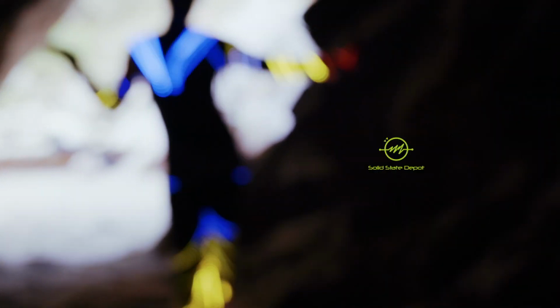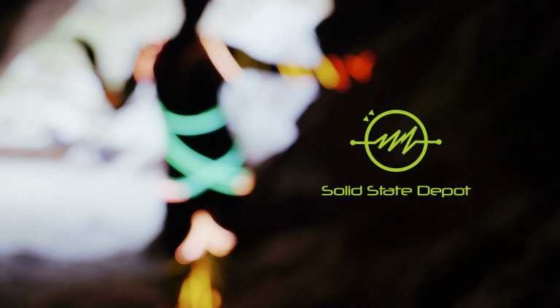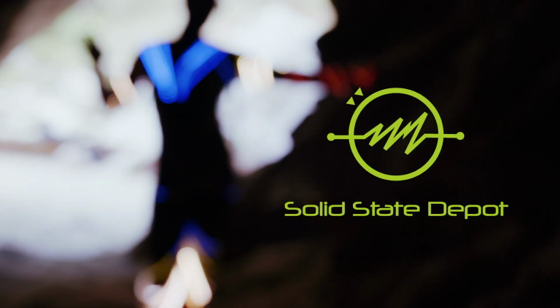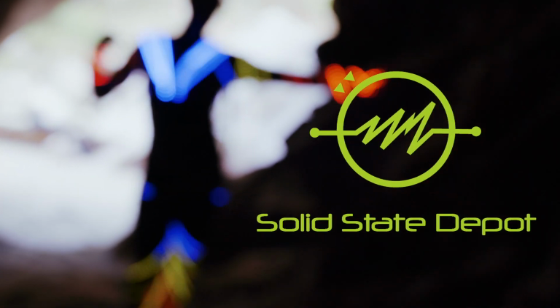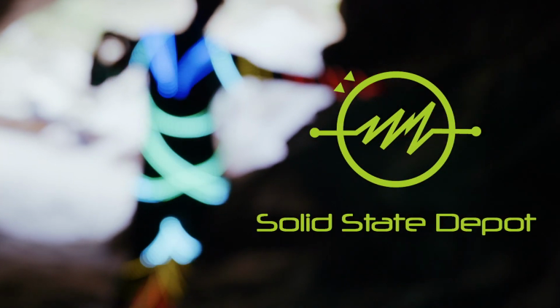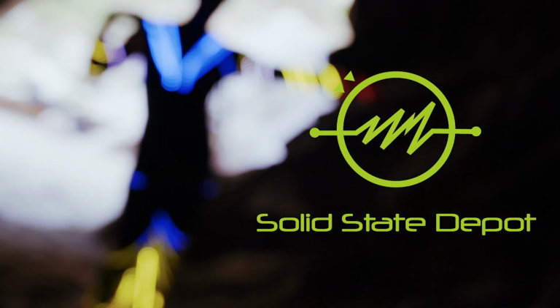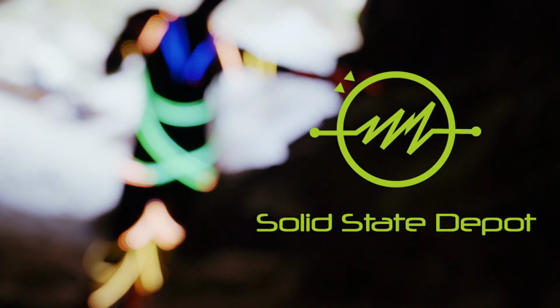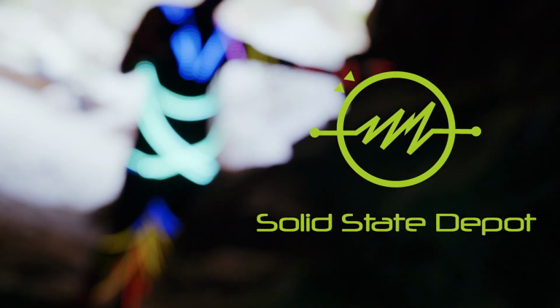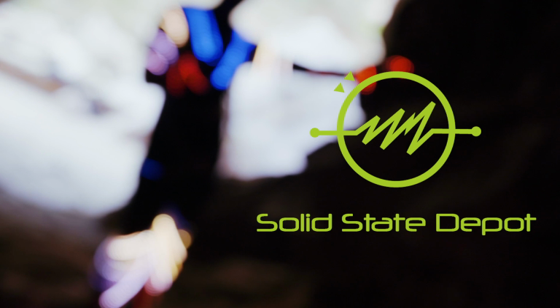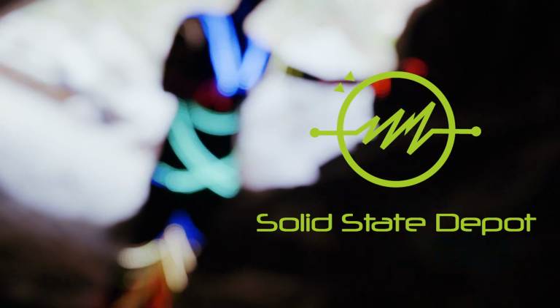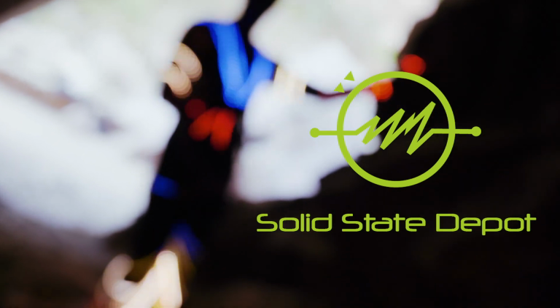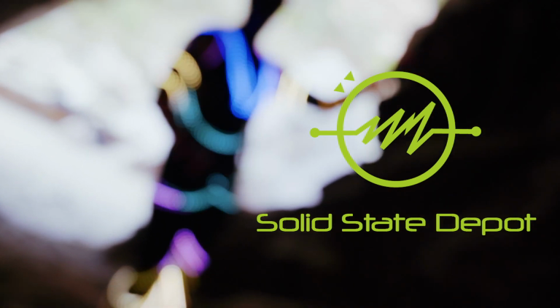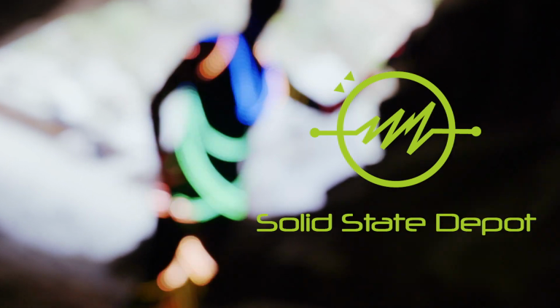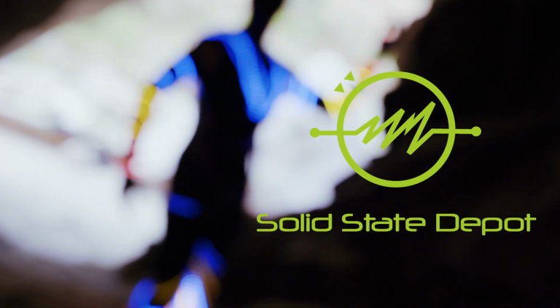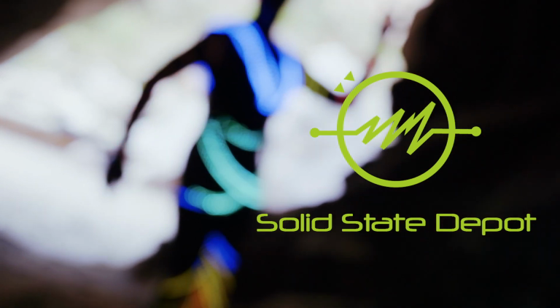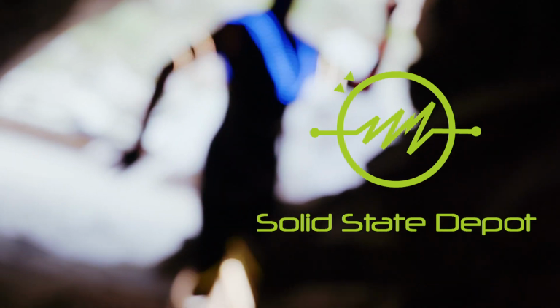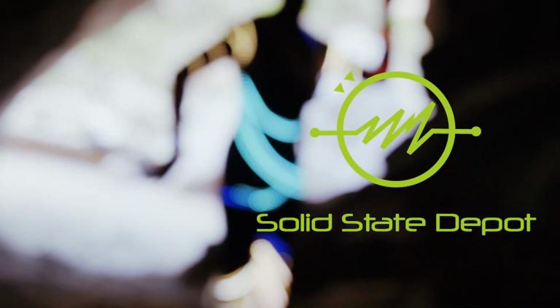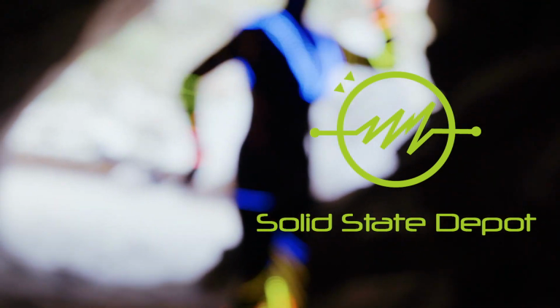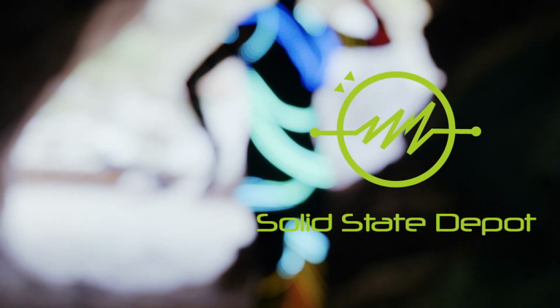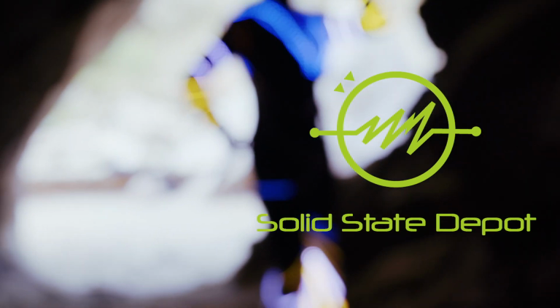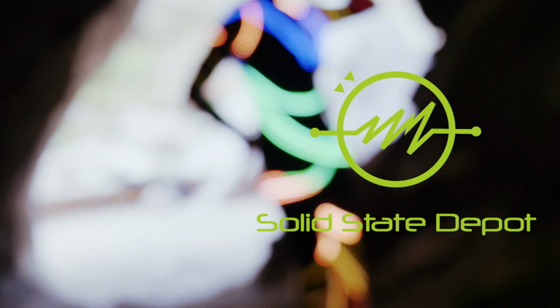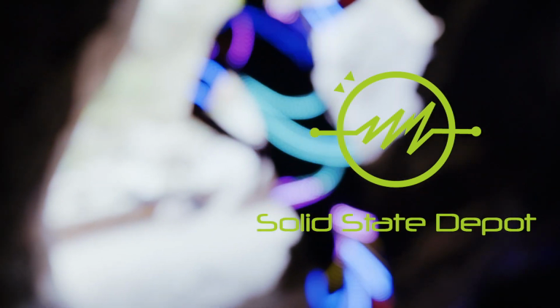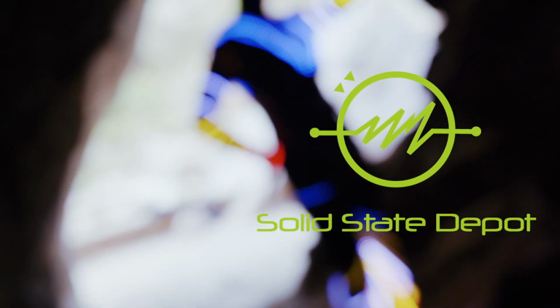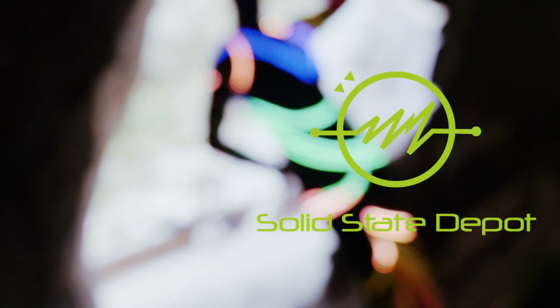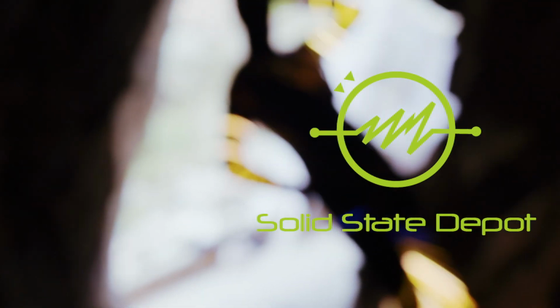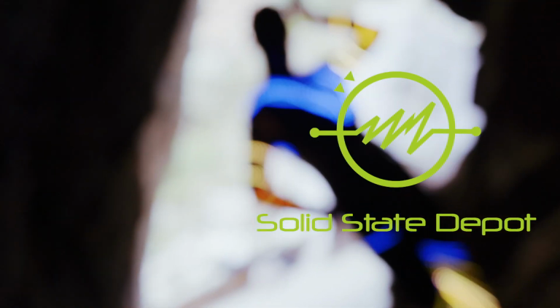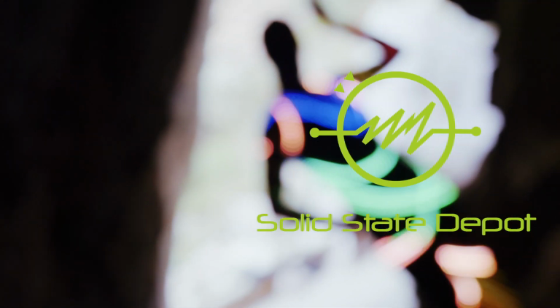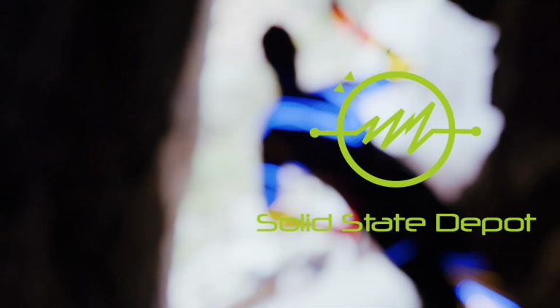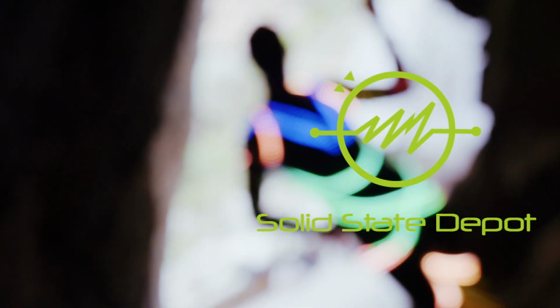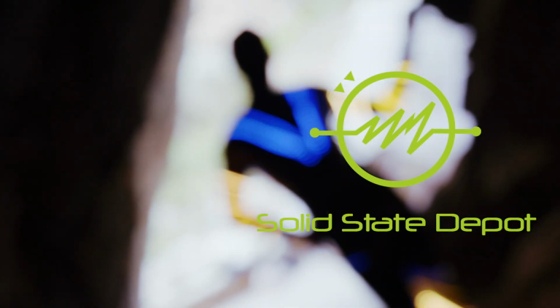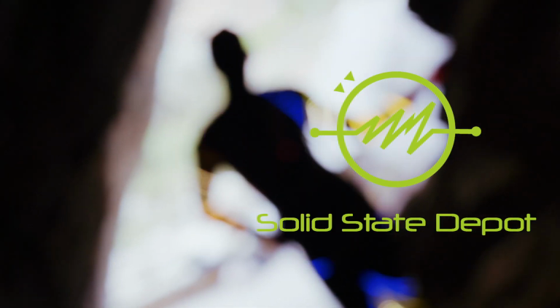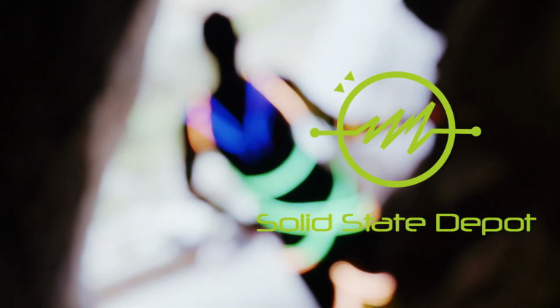This program was made possible by Solid State Depot, a local makerspace in Boulder, Colorado.